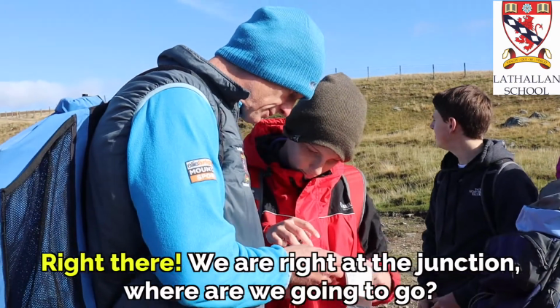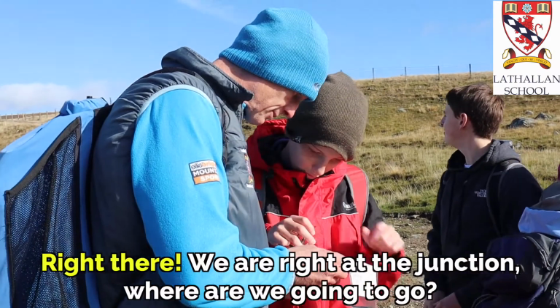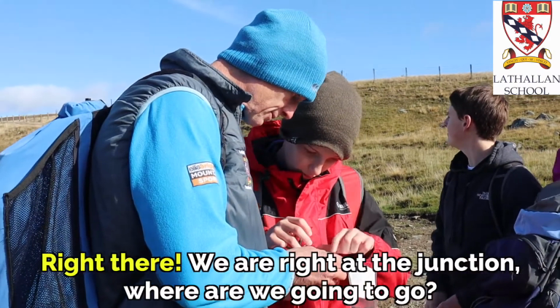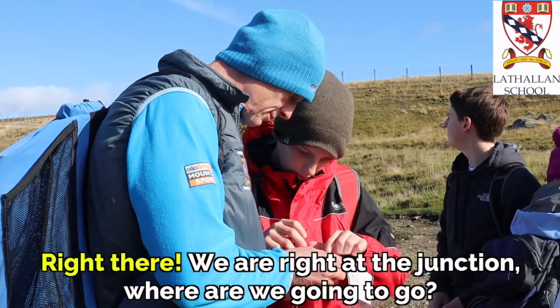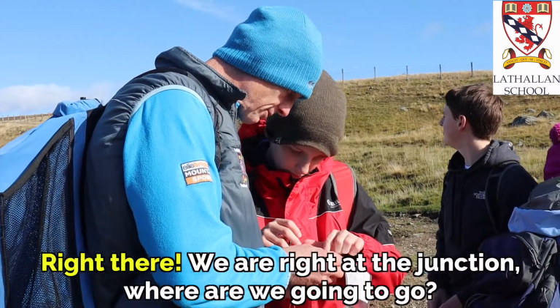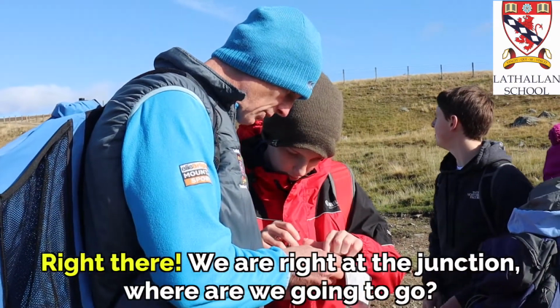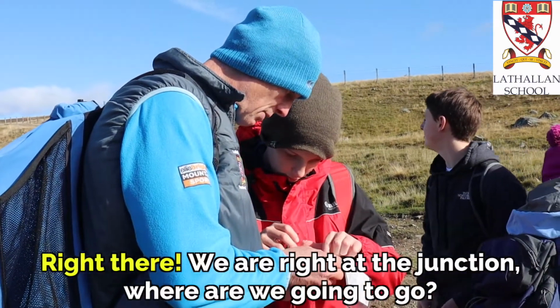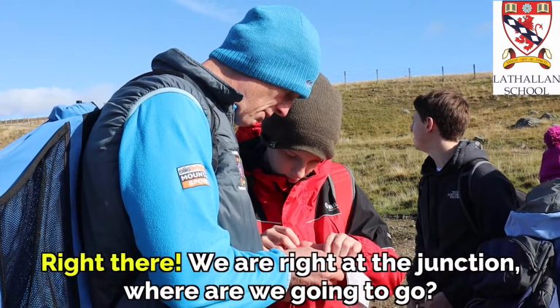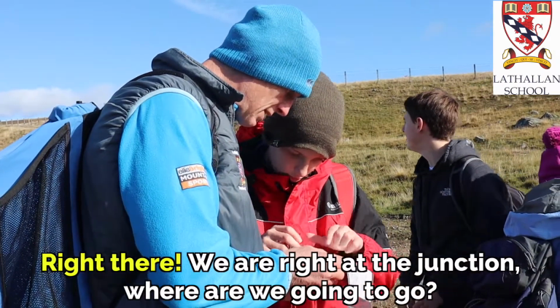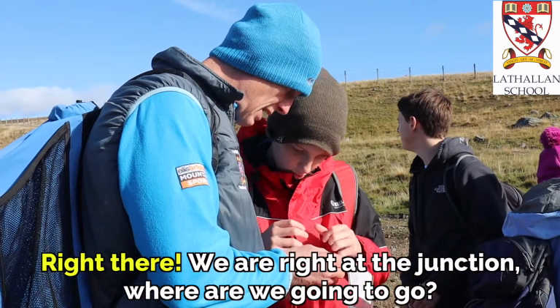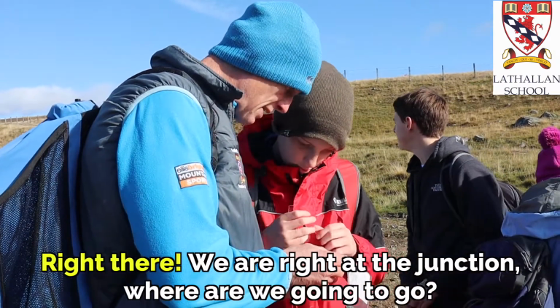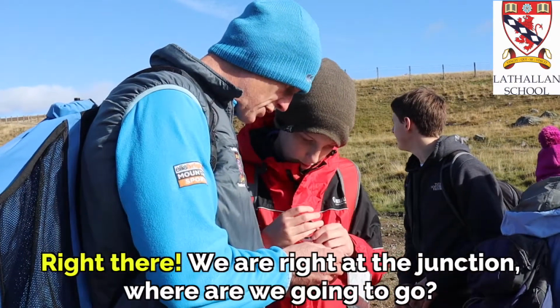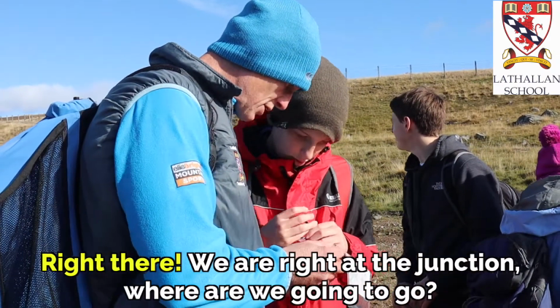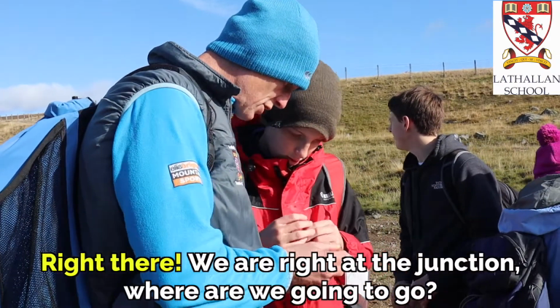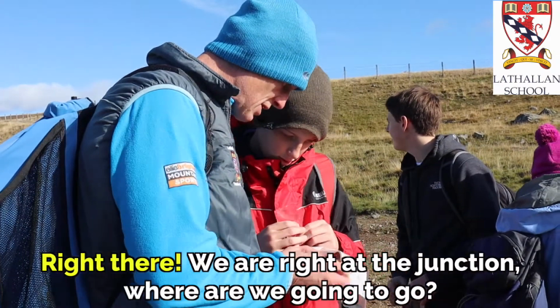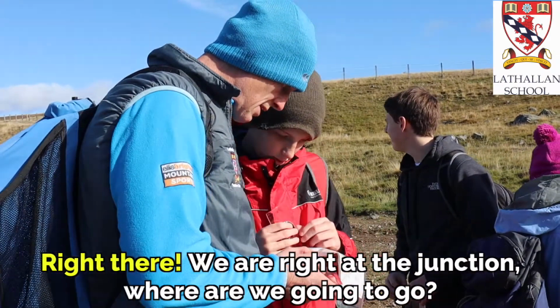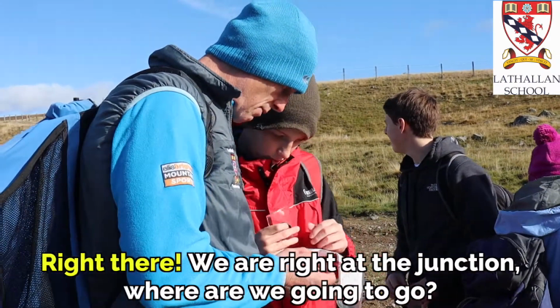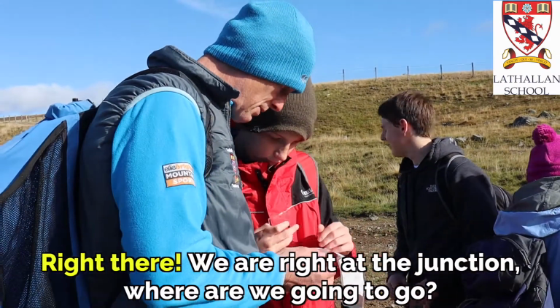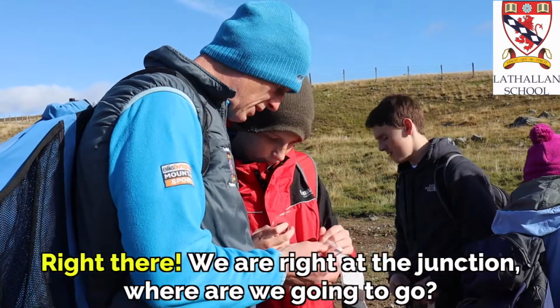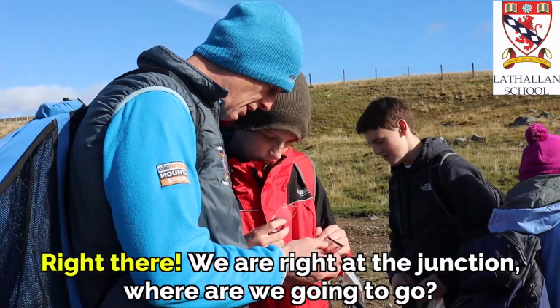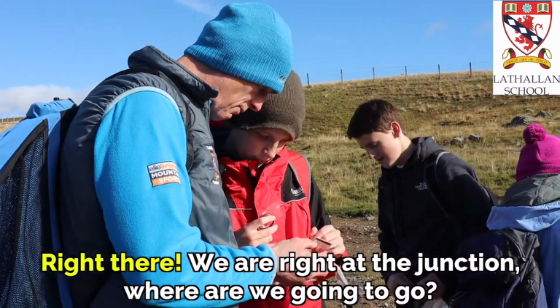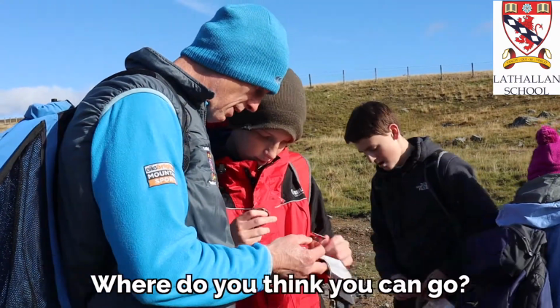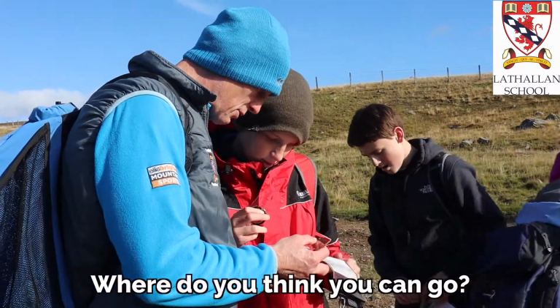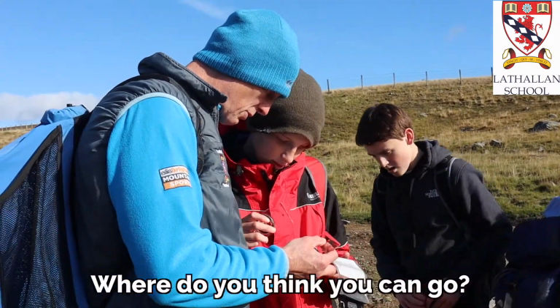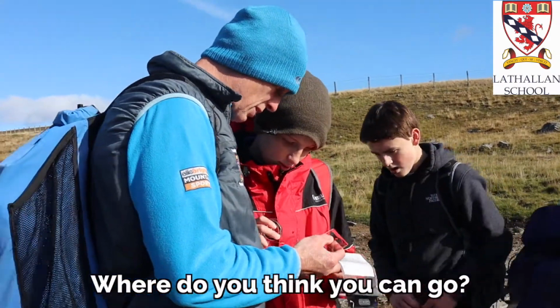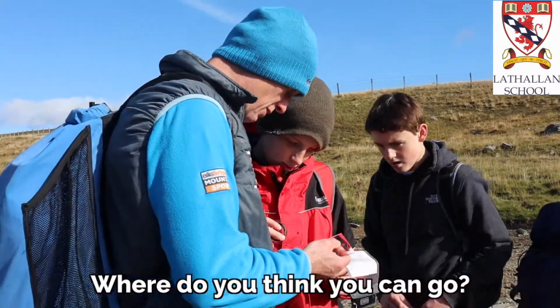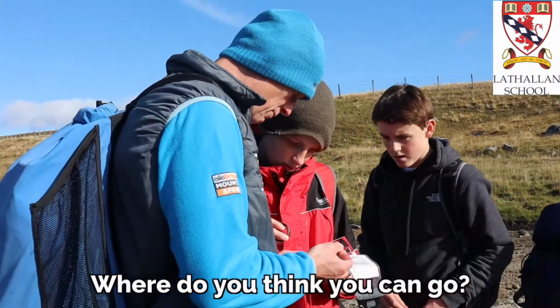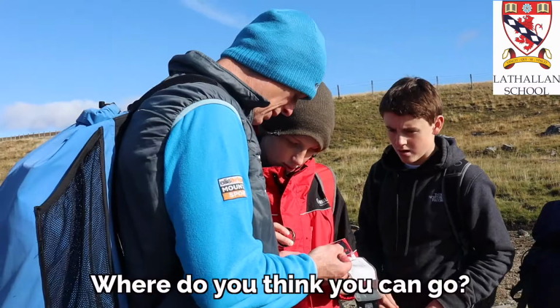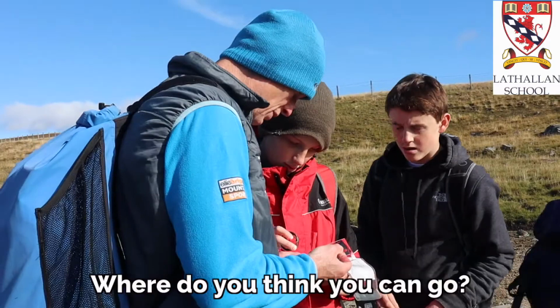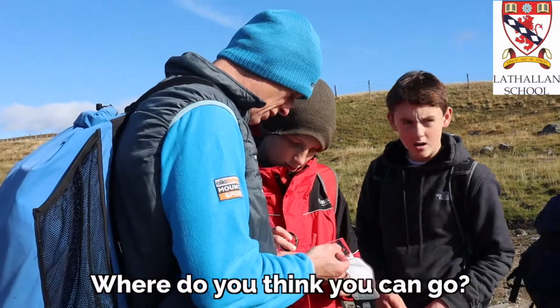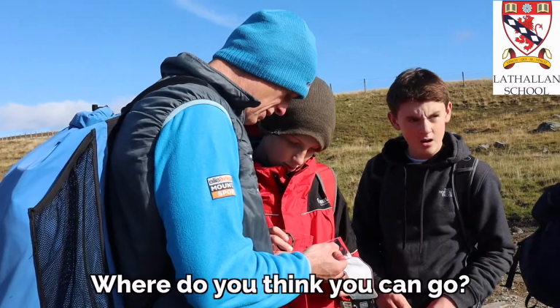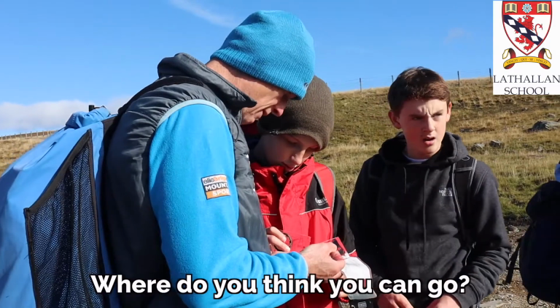Right there. We are right there at the junction. Where are we going to go? Where do you want to go? Where do you think you can go?